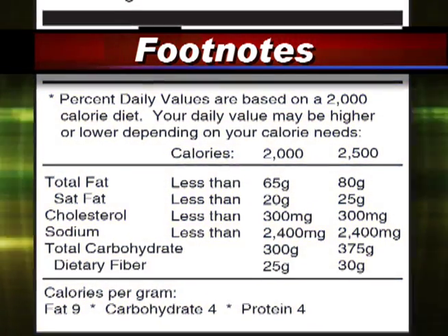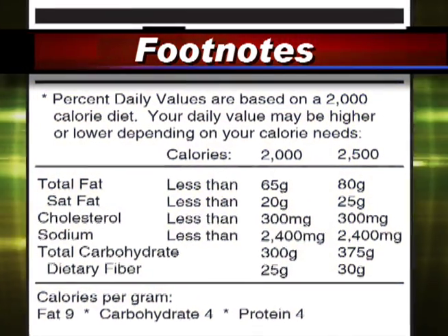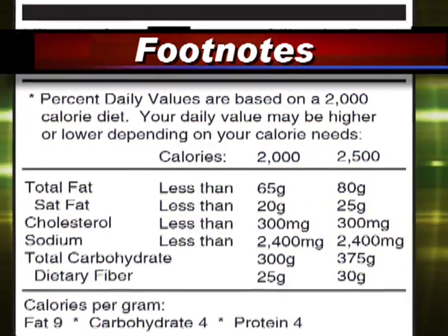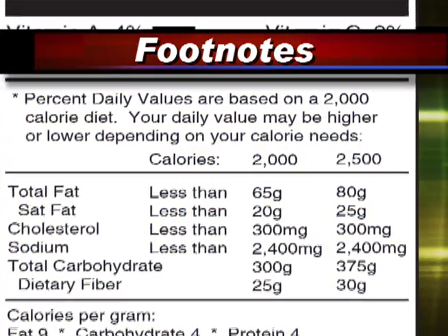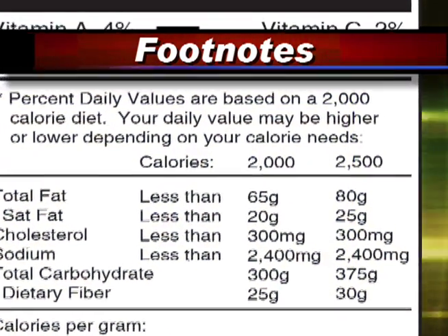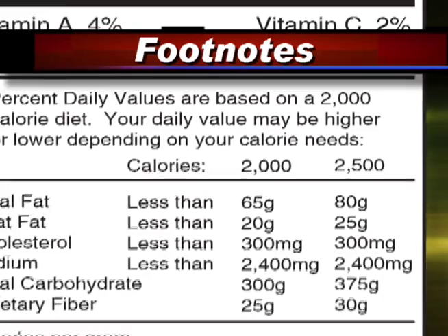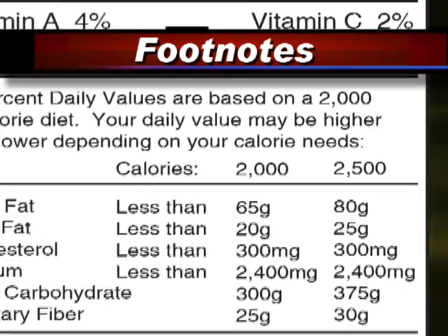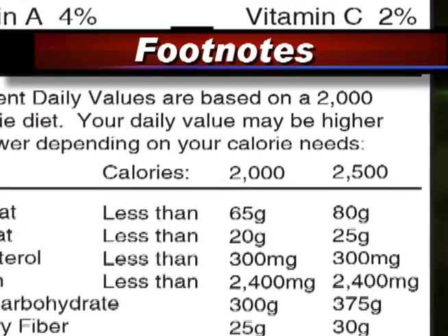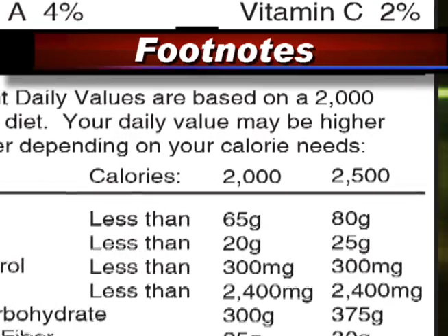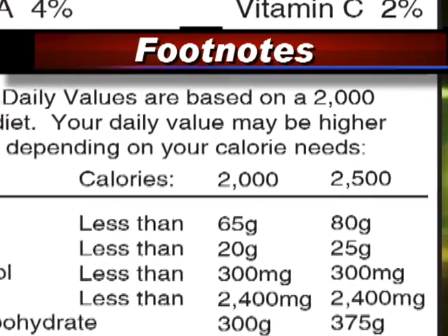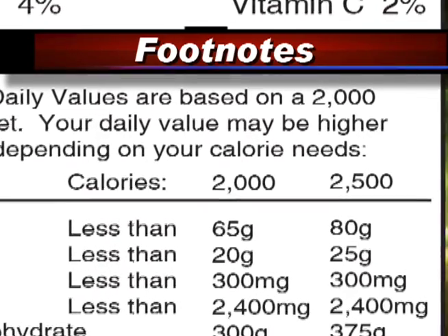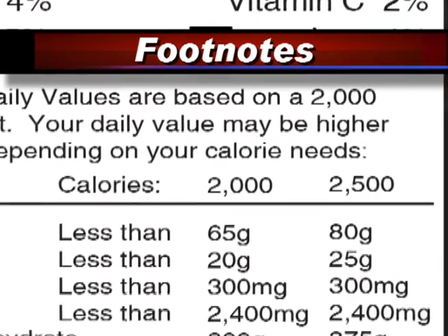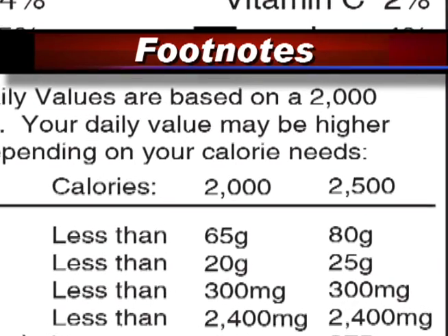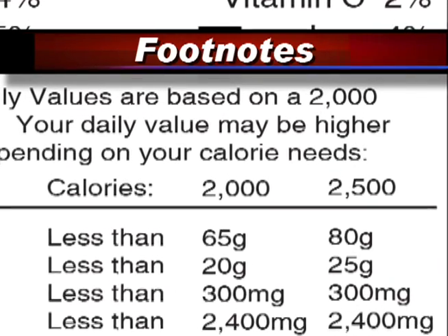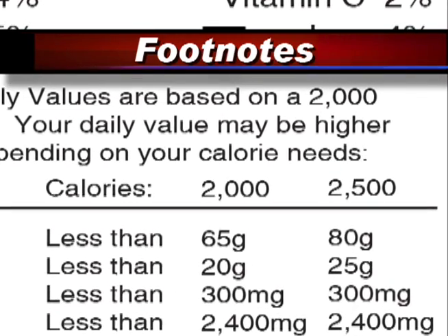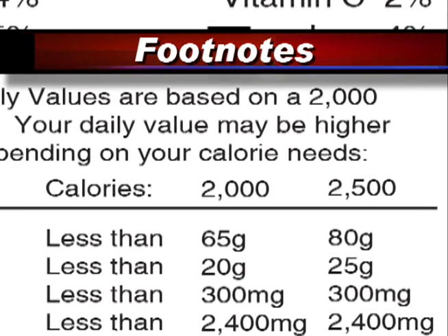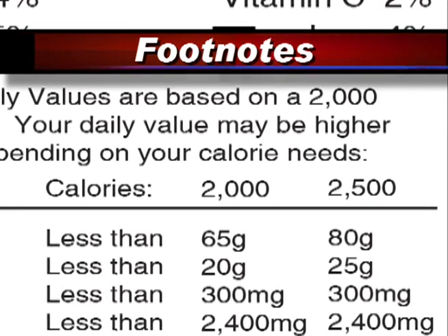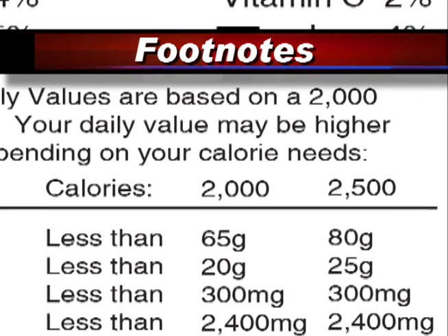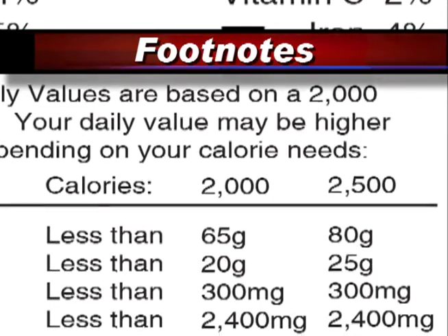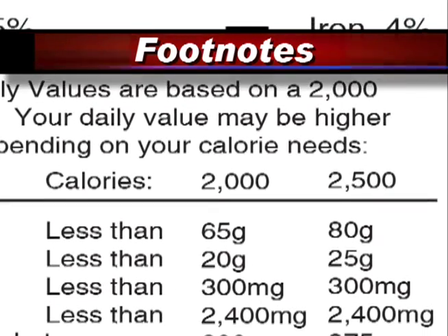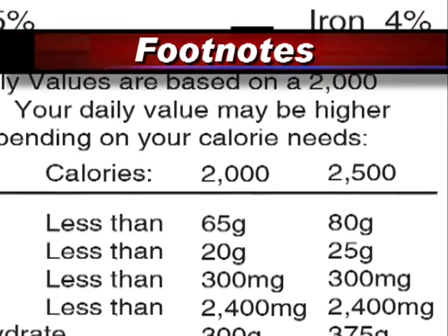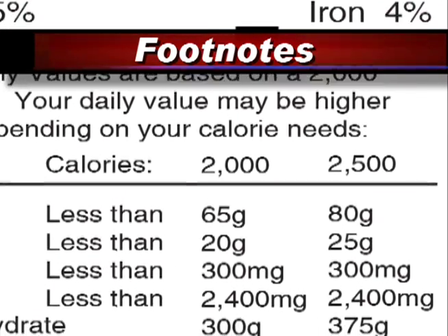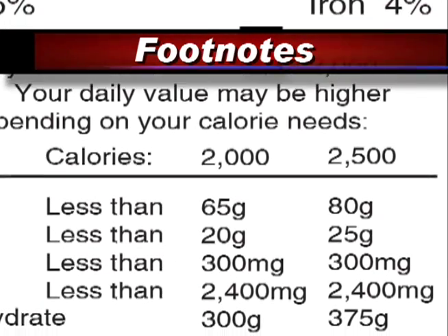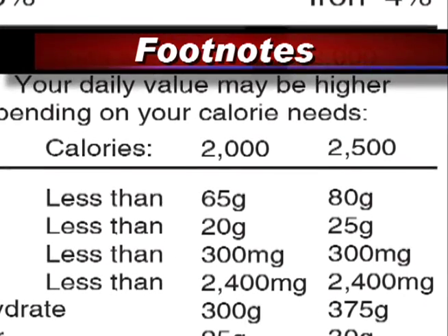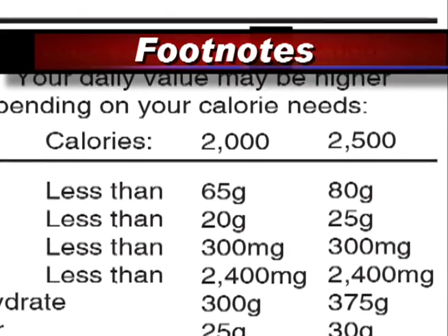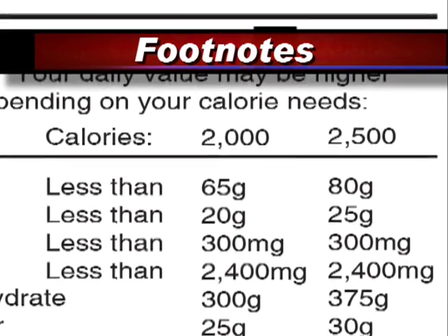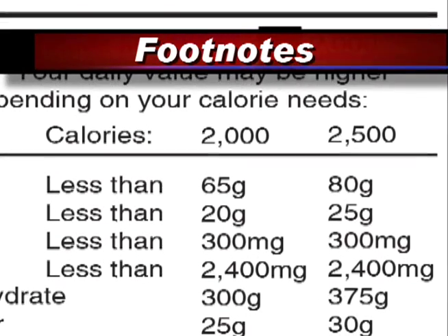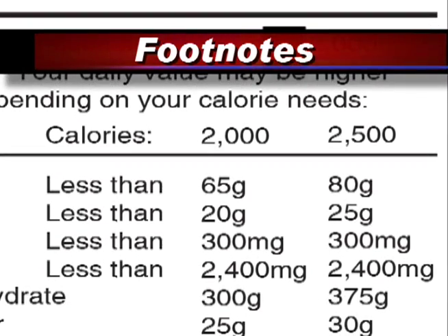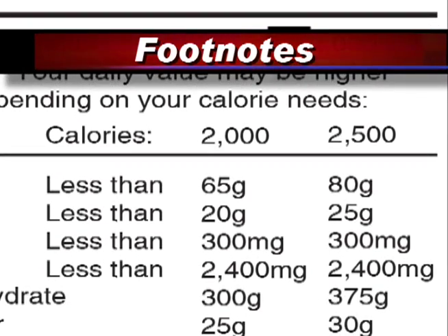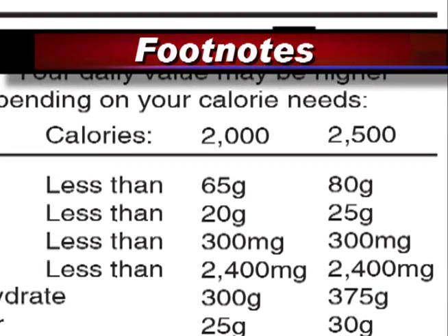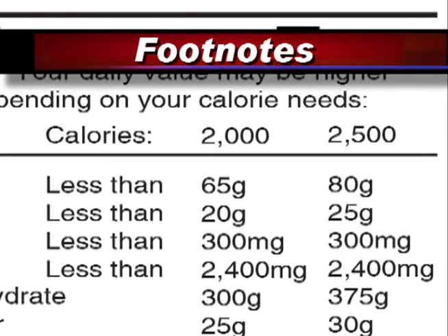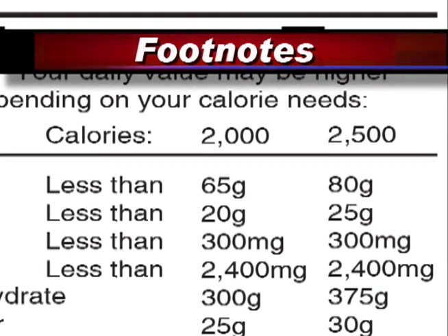For example, if you are using a 2,000 calorie diet, you should consume less than 65 grams of fat per day.